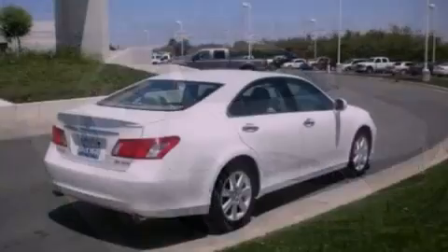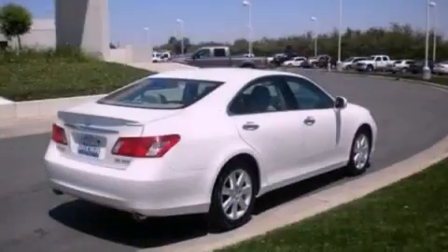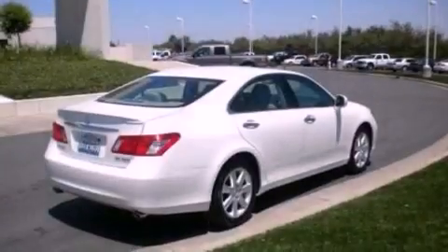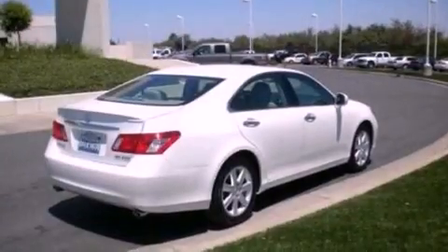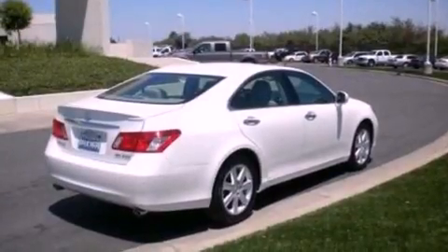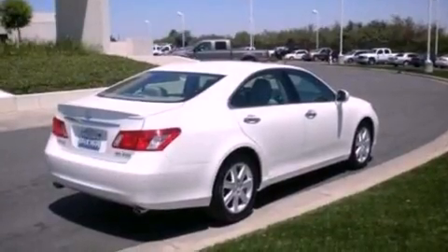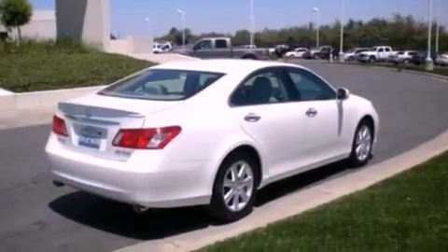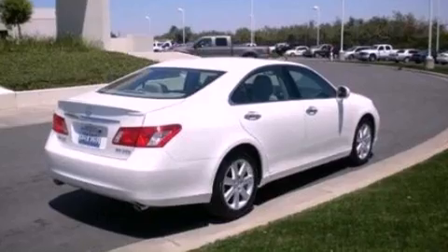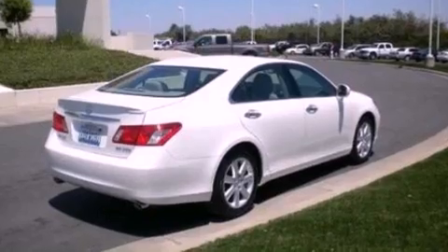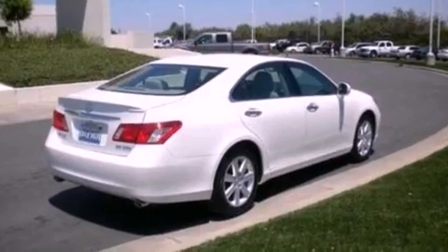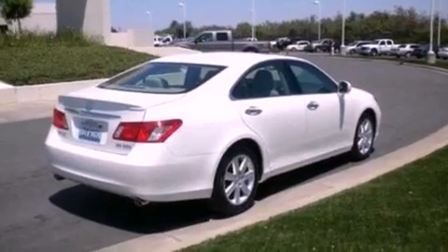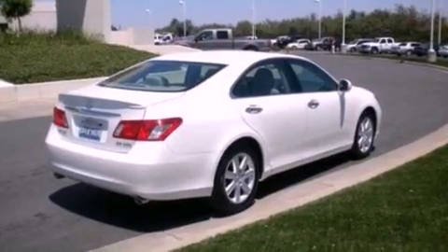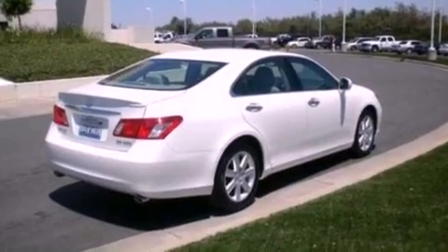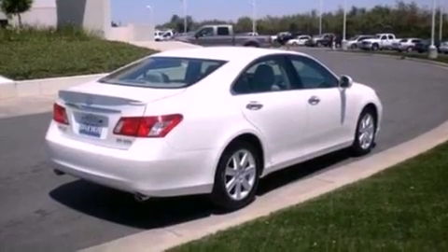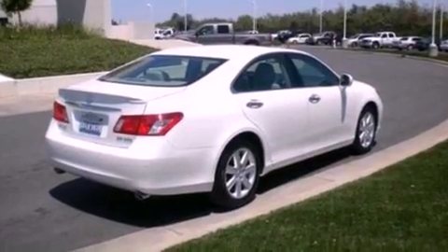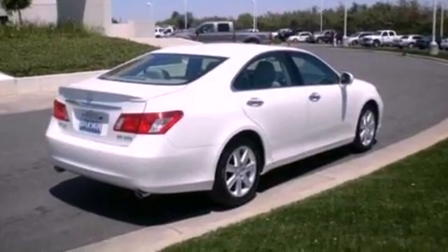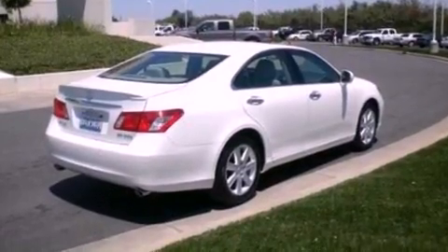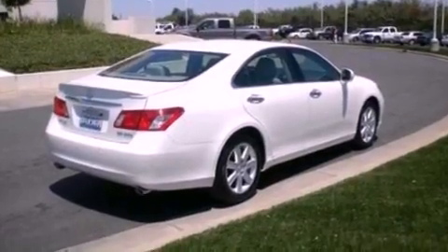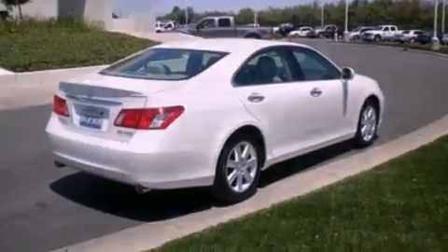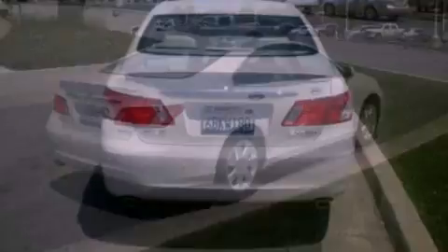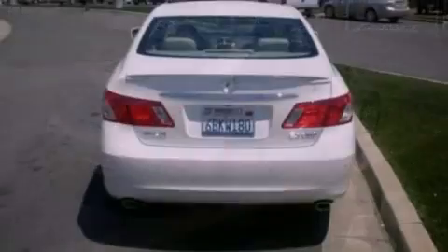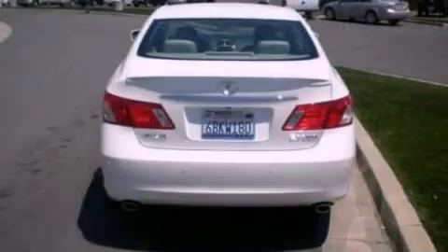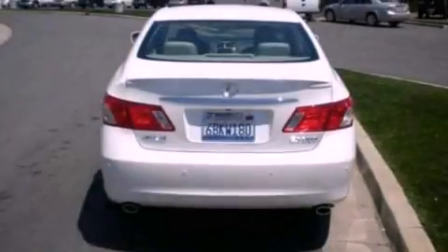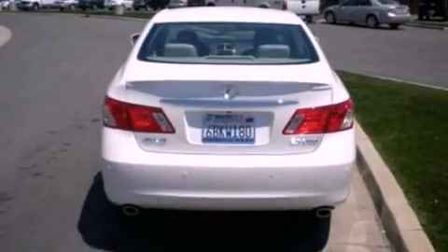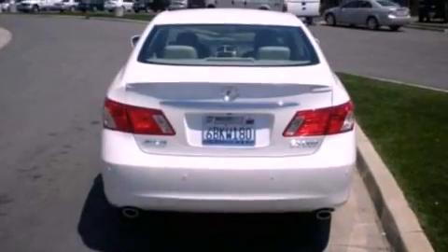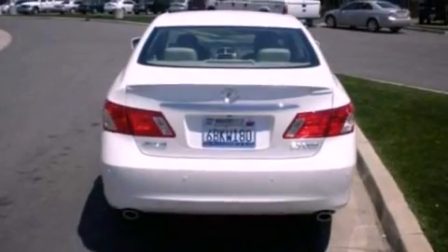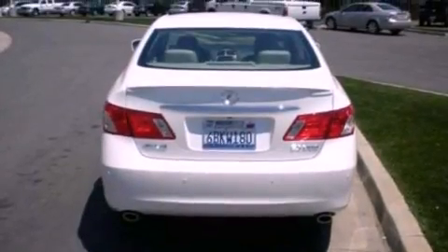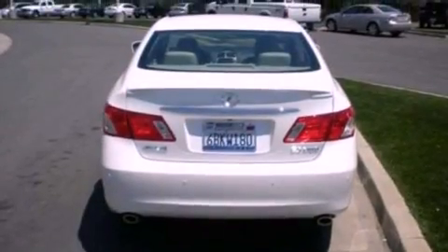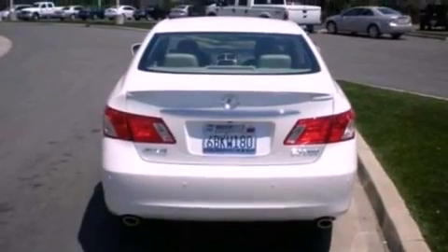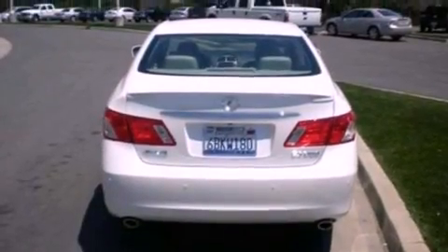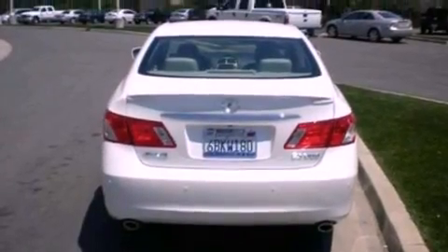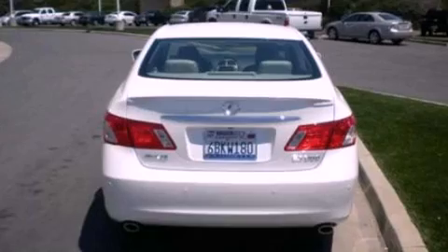With an EPA estimated rating of 30 miles per gallon on the highway, more money will stay in your pocket rather than pour into the fuel tank.